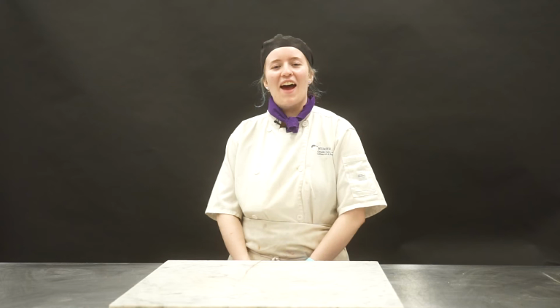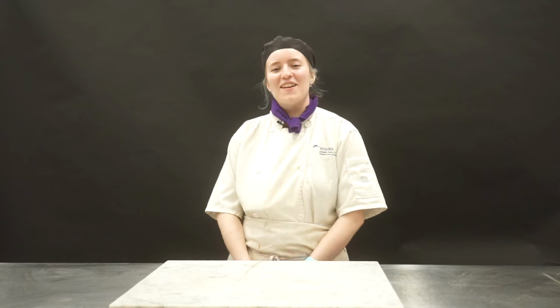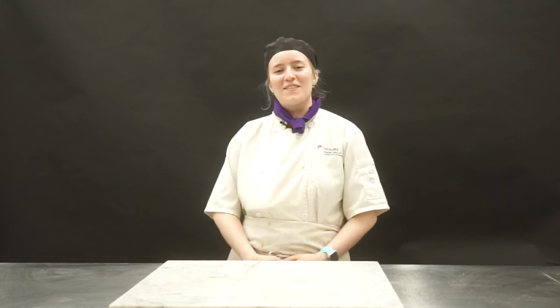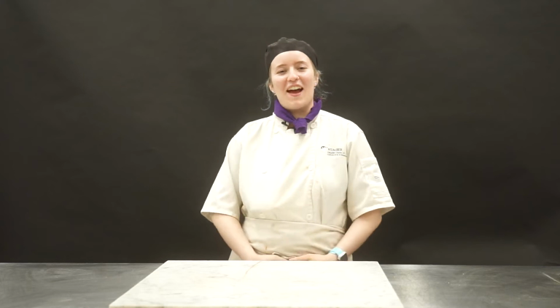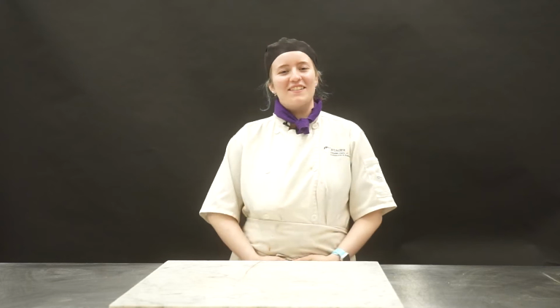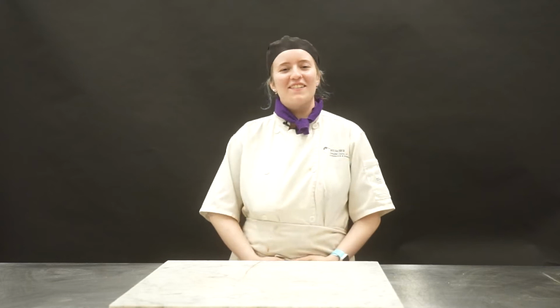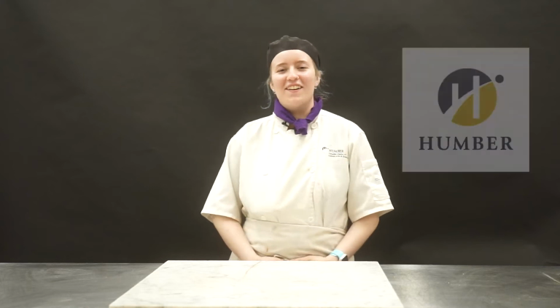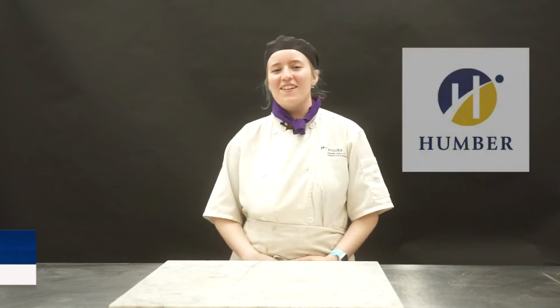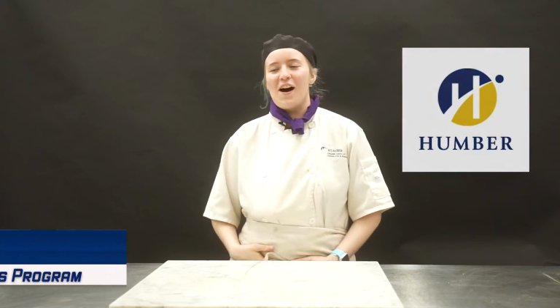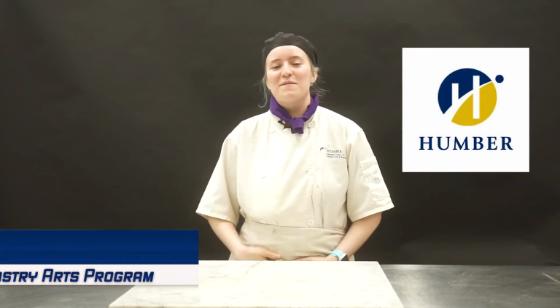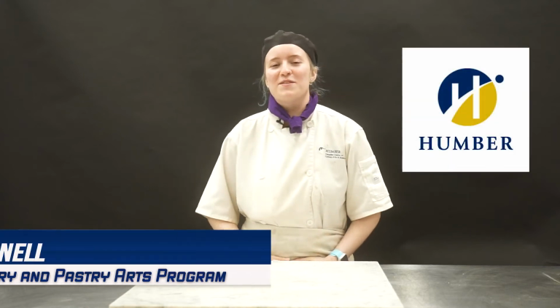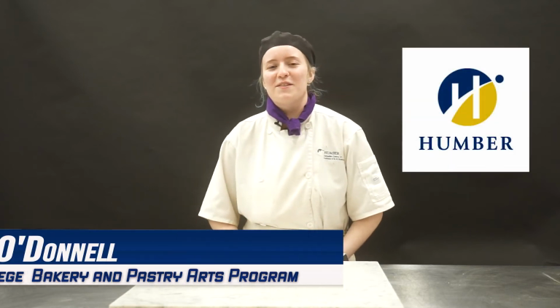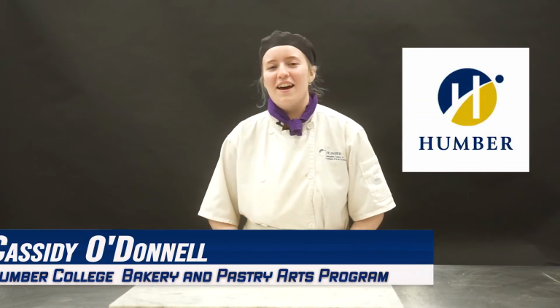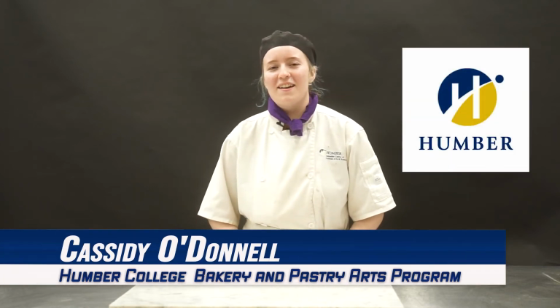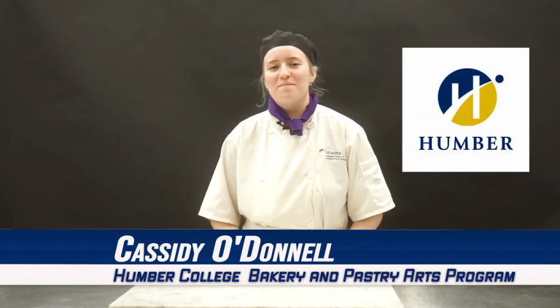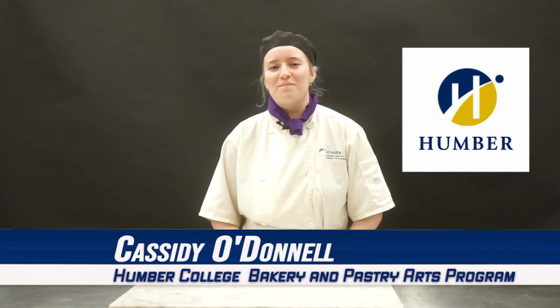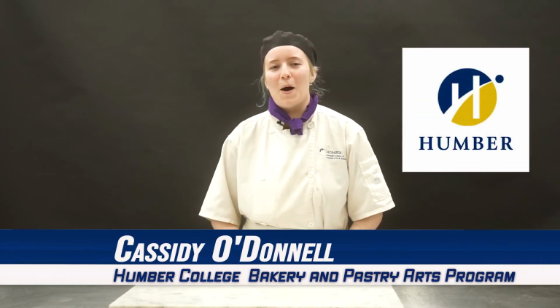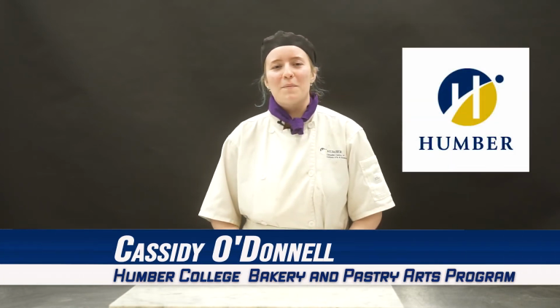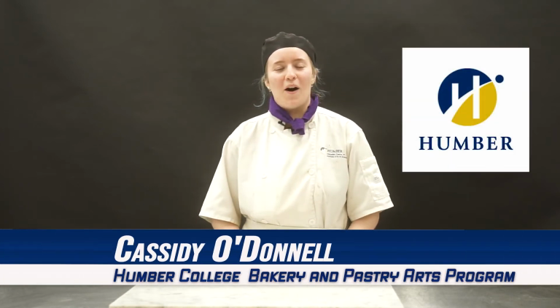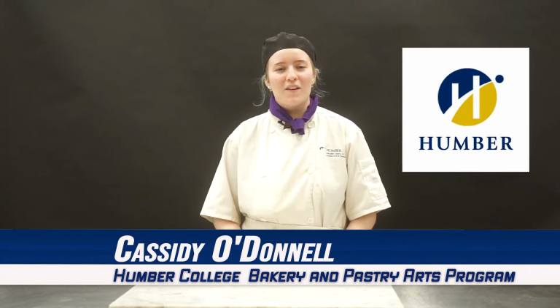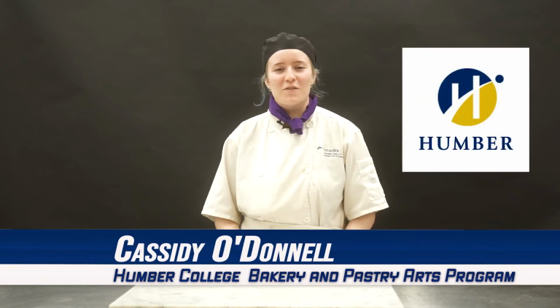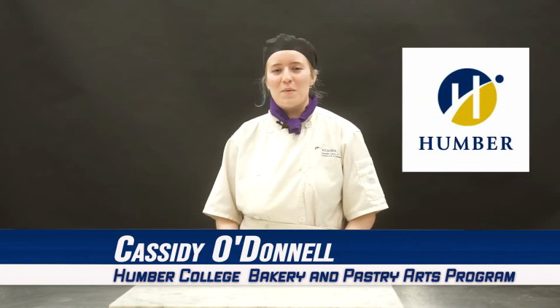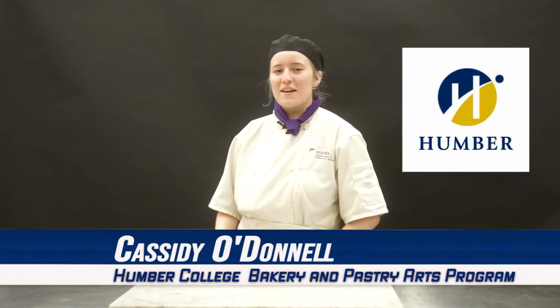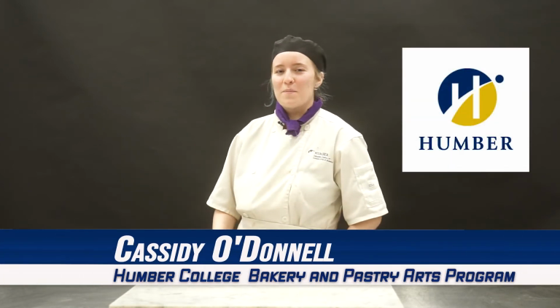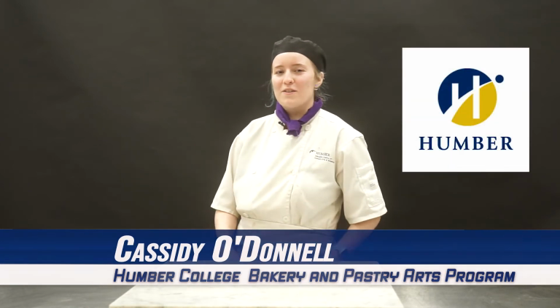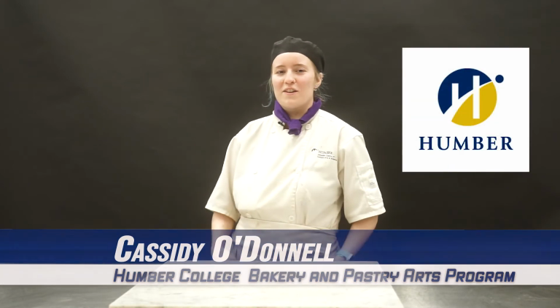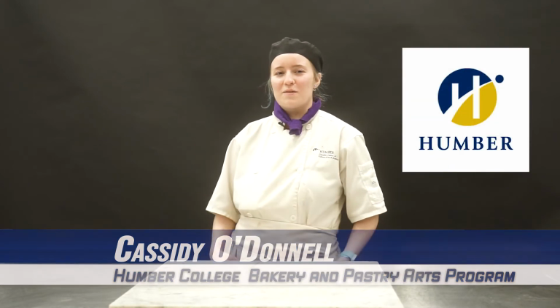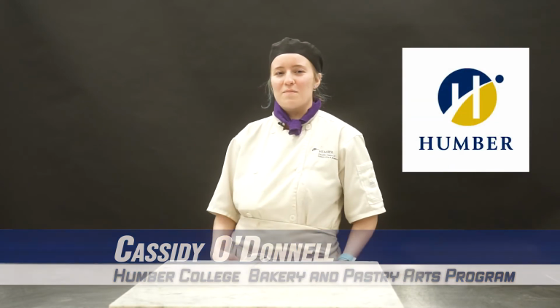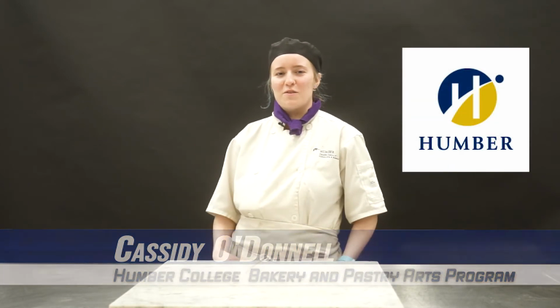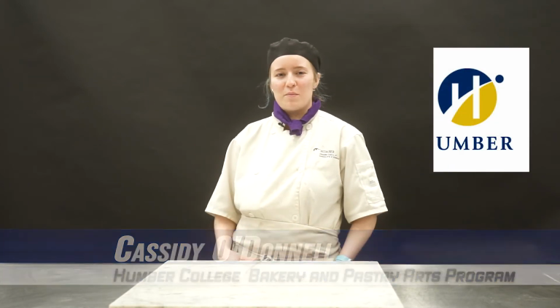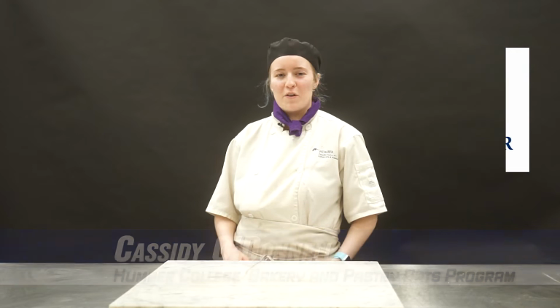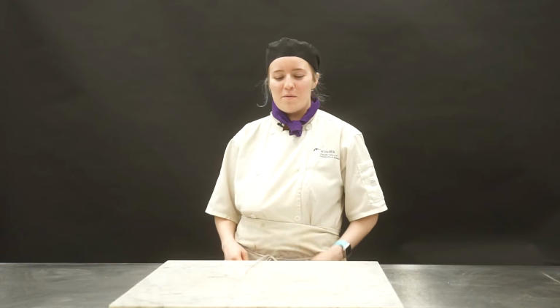Hi, my name is Cassidy O'Donnell. I'm a student at Humber College for the Baking and Pastries Management Program.